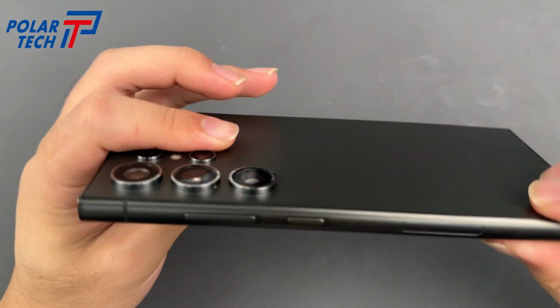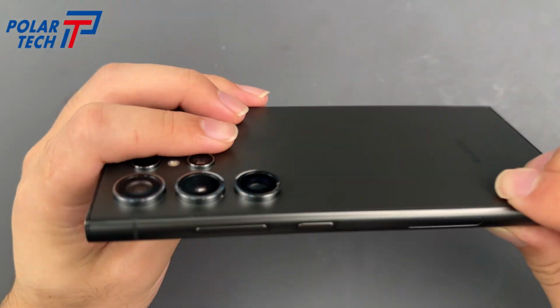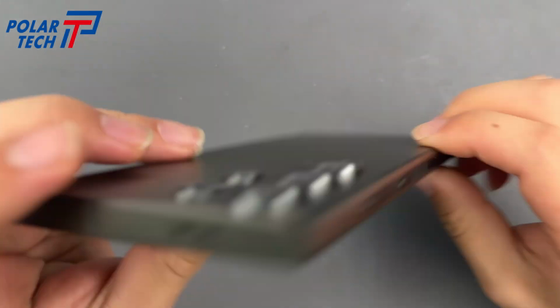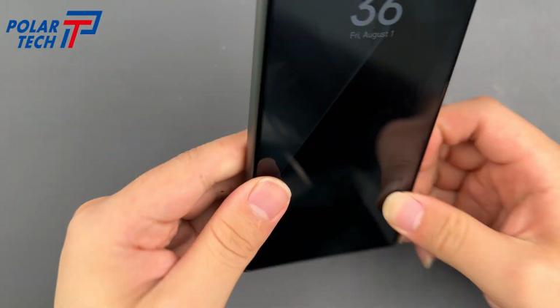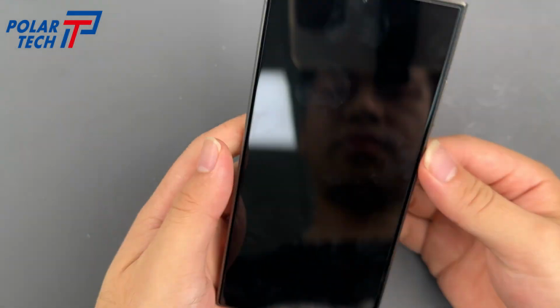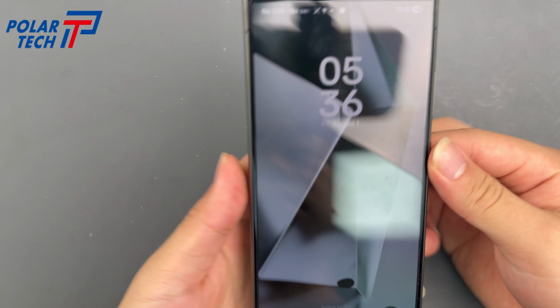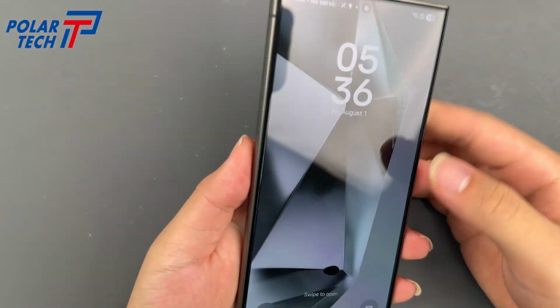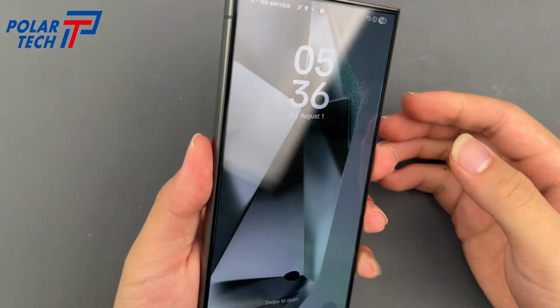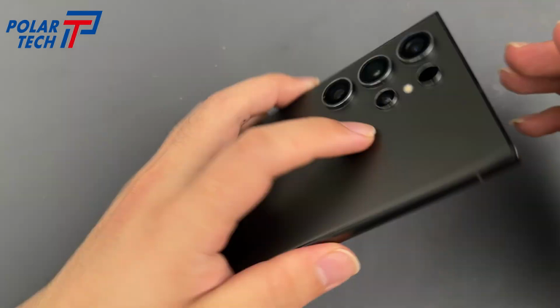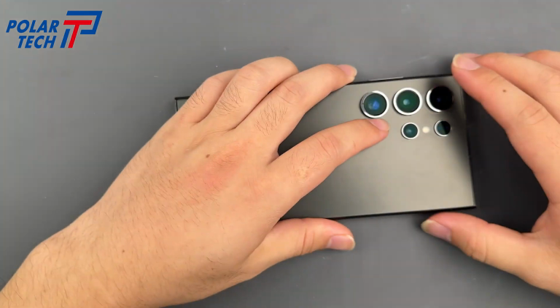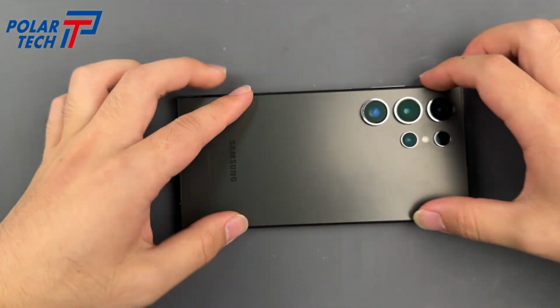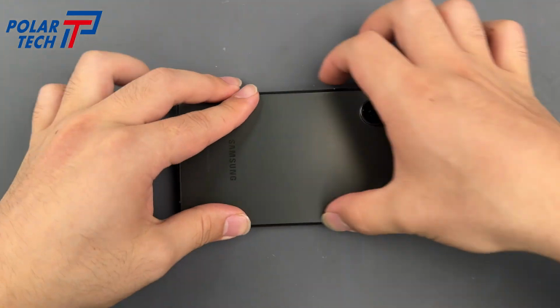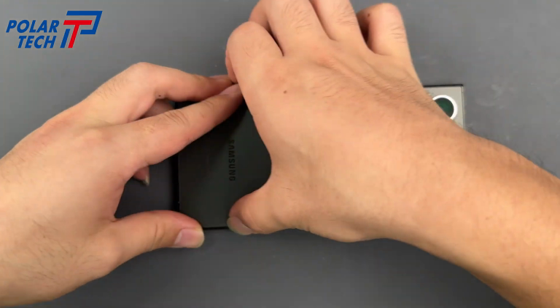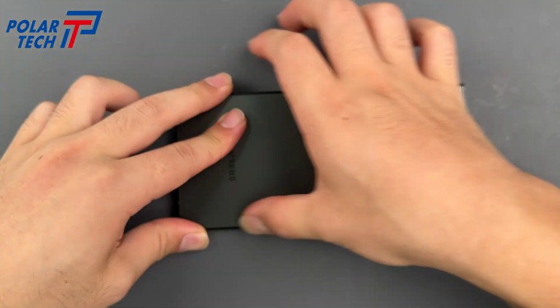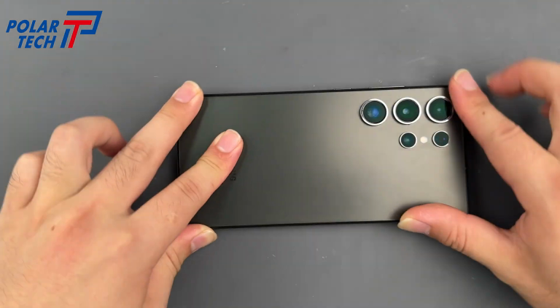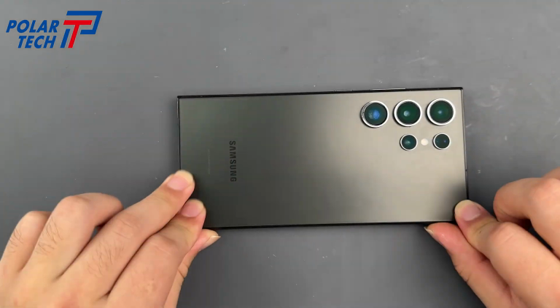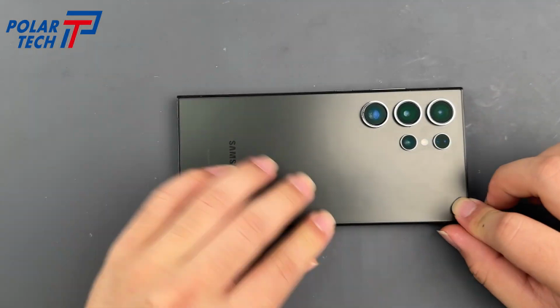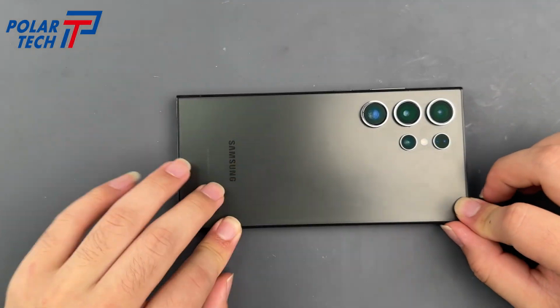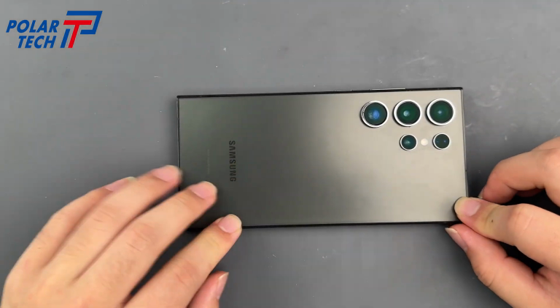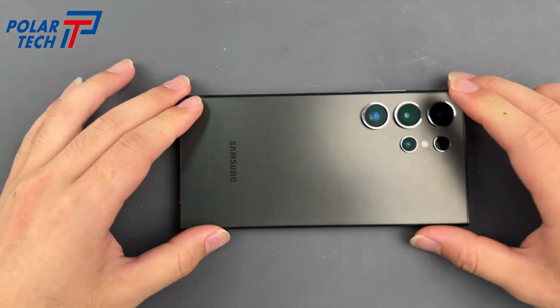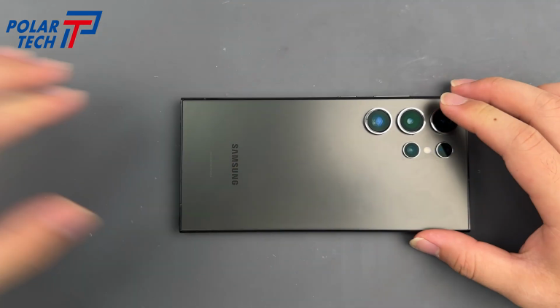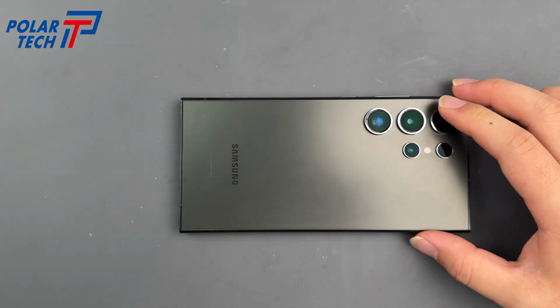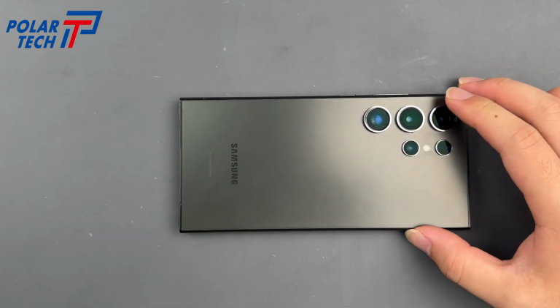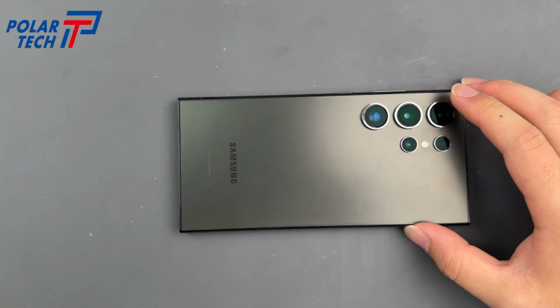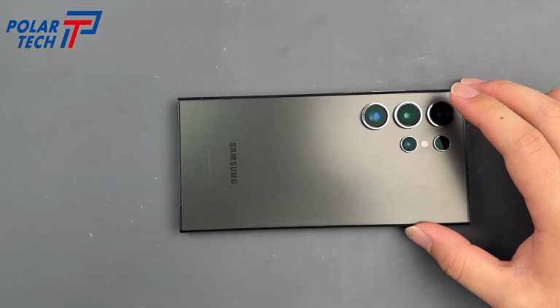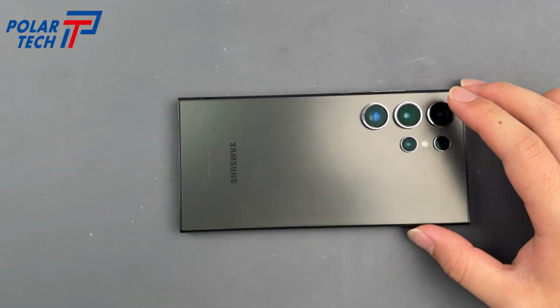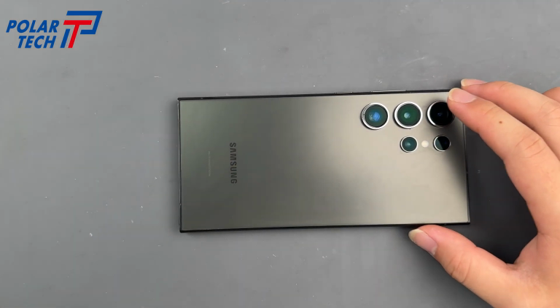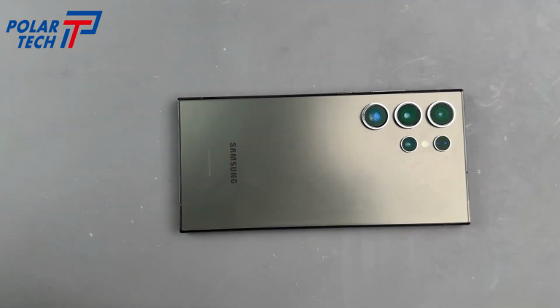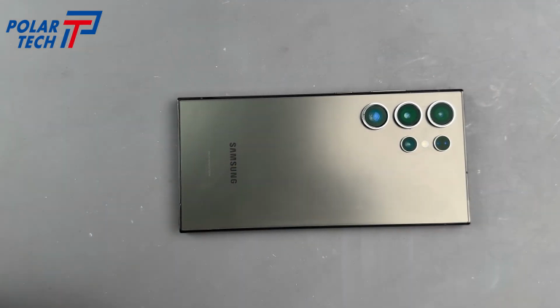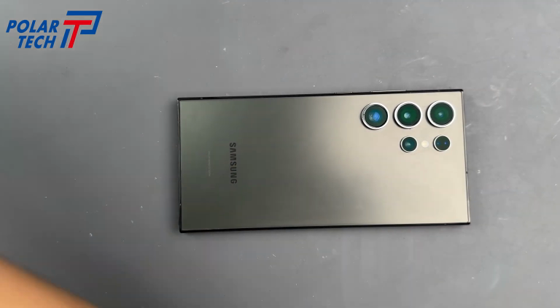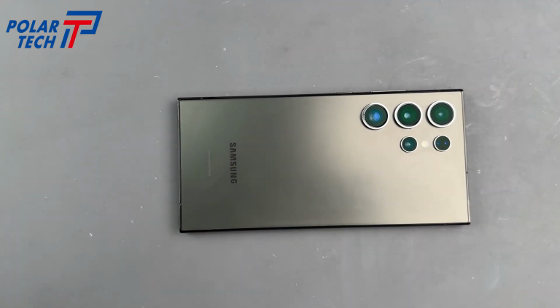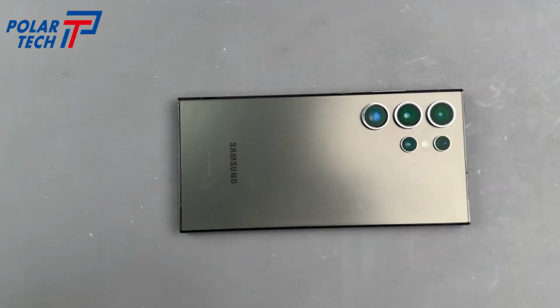After applying the adhesive, use a clamp to press the phone for about 2 hours for the best result.